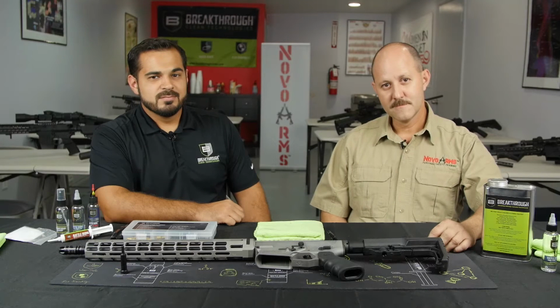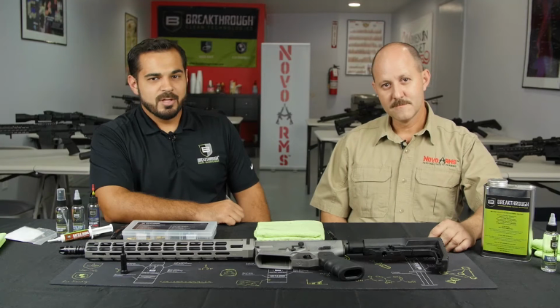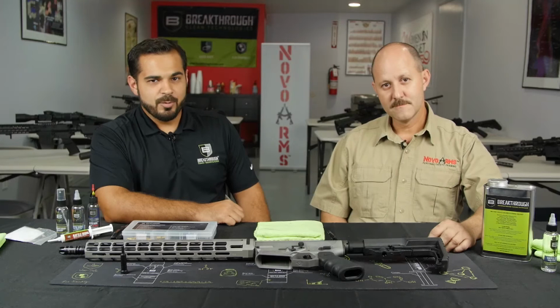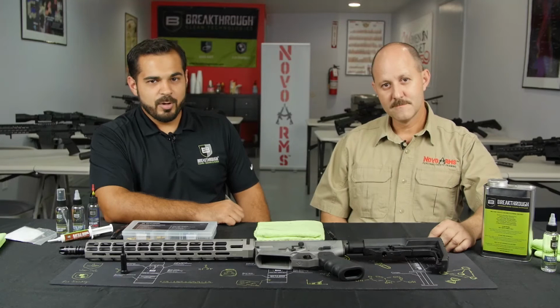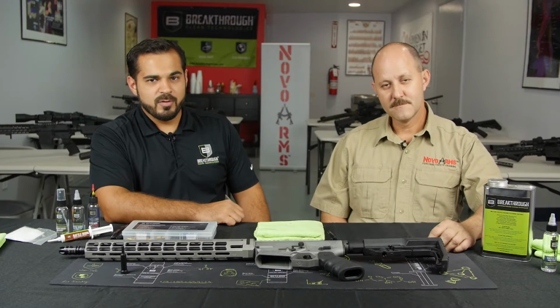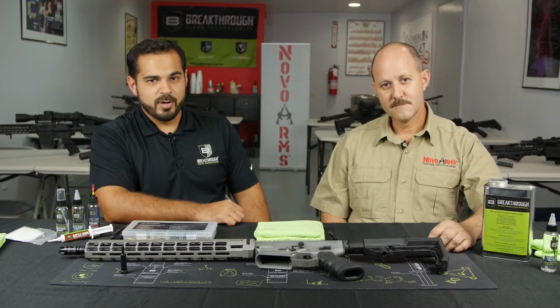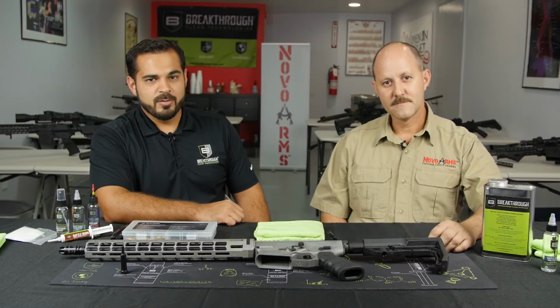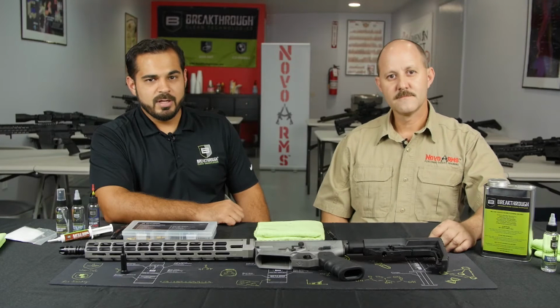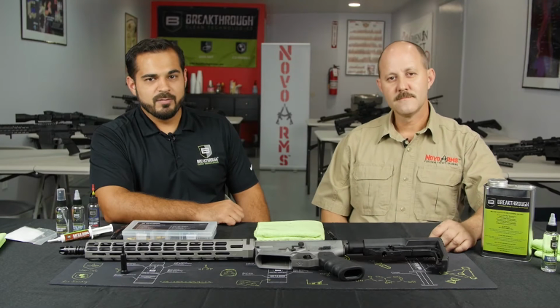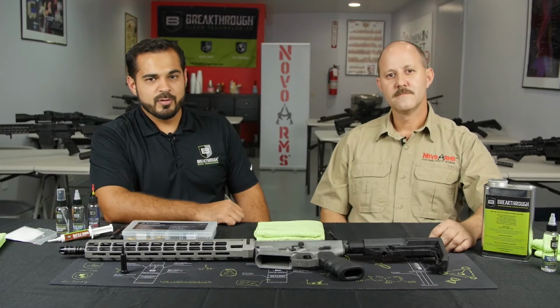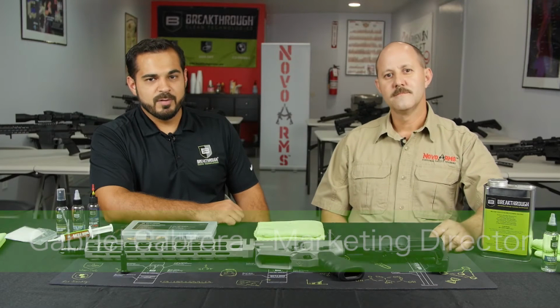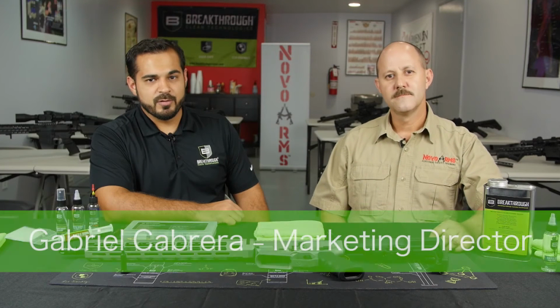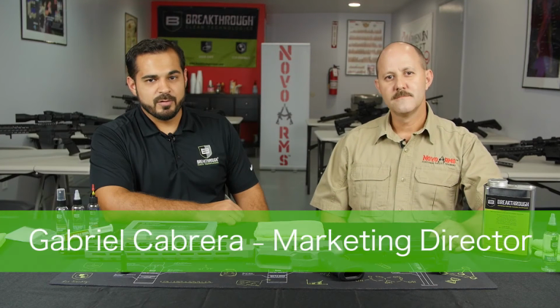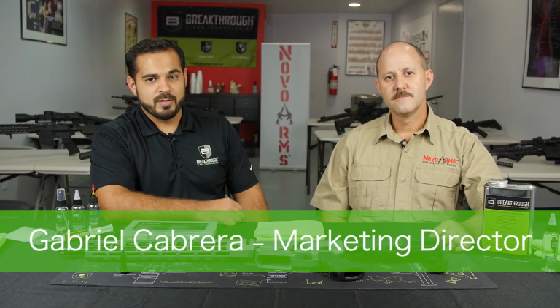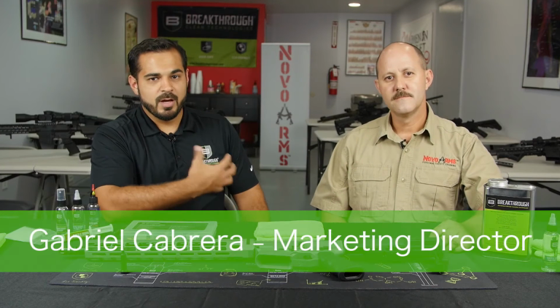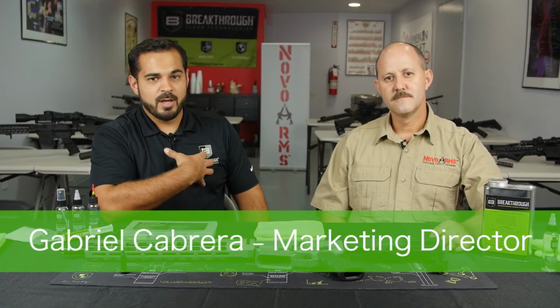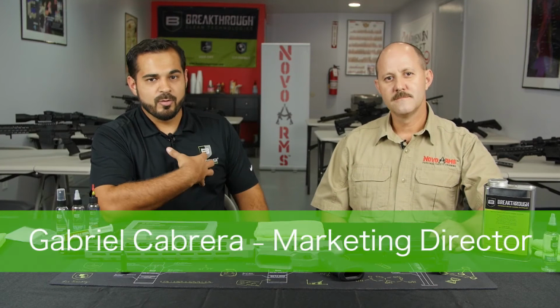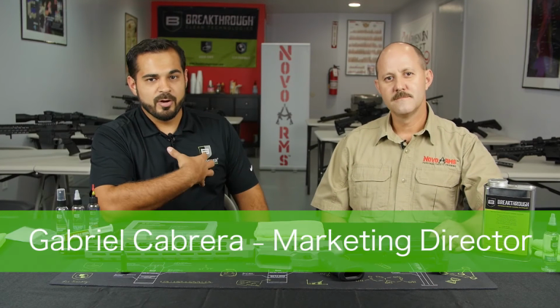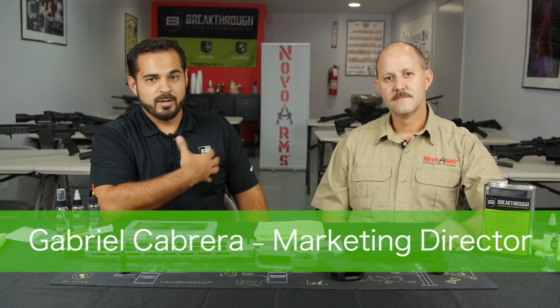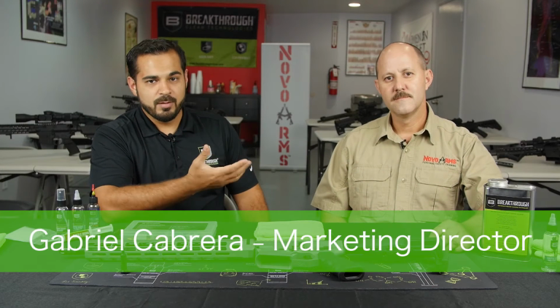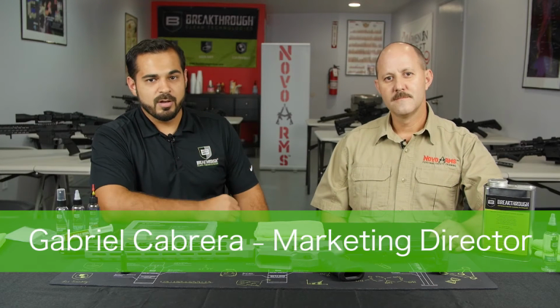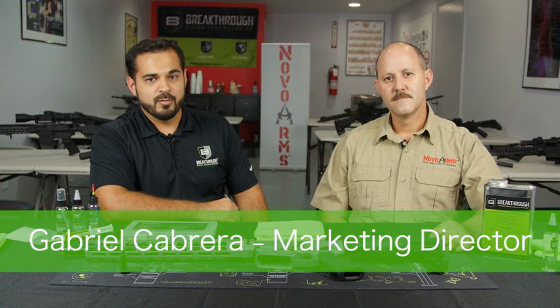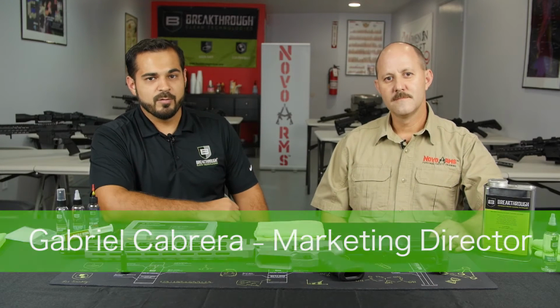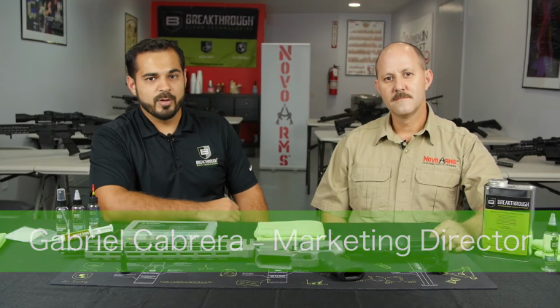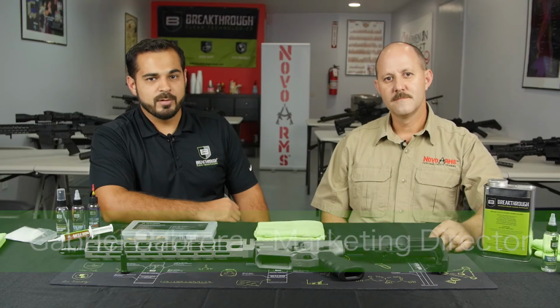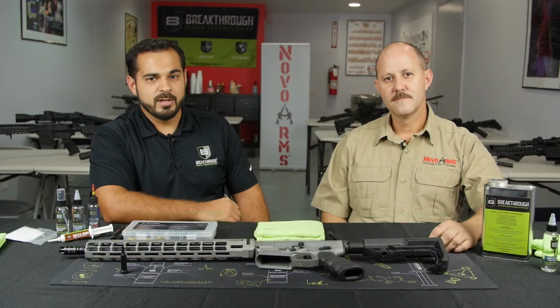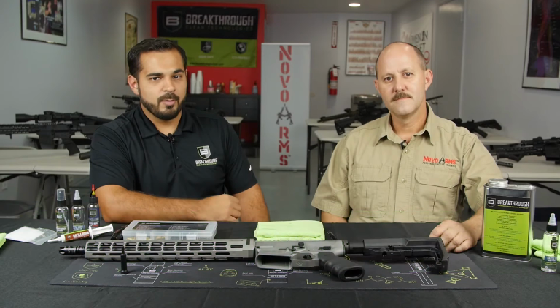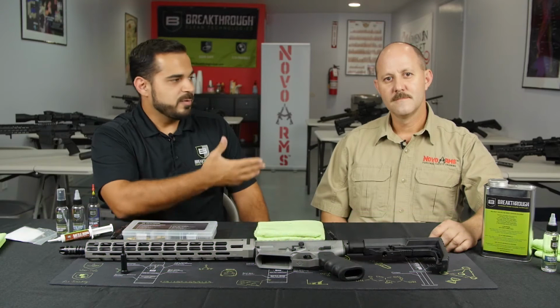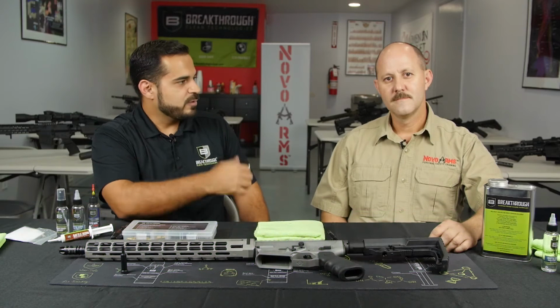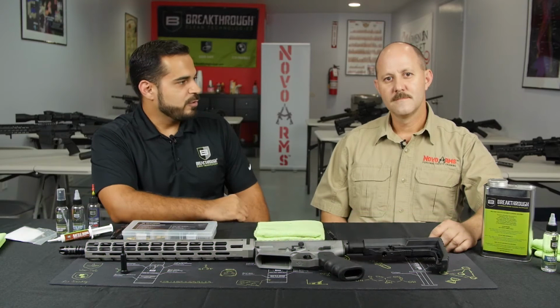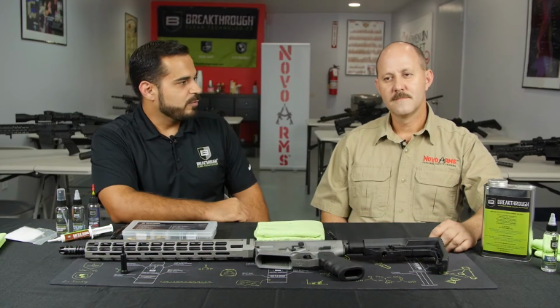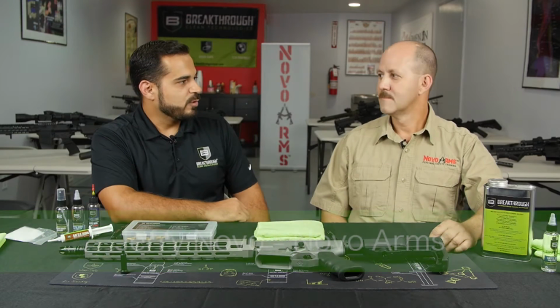Hello and welcome to the Breakthrough Clean University video series. I'm Gabriel Cabrera, marketing director for Breakthrough Clean, and with me today is Jerry Nova from Nova Arms.